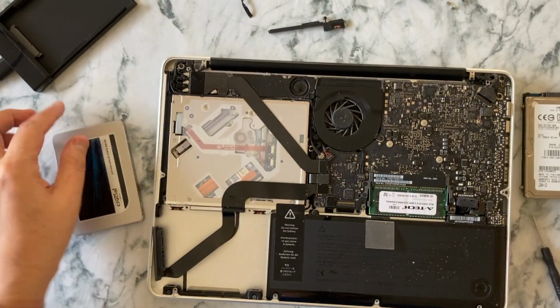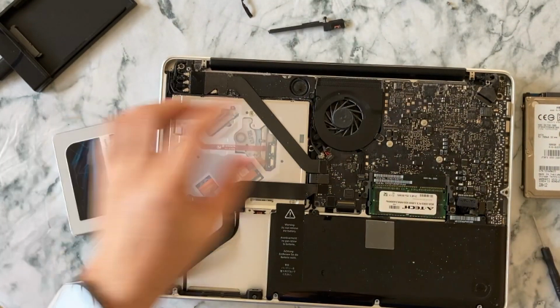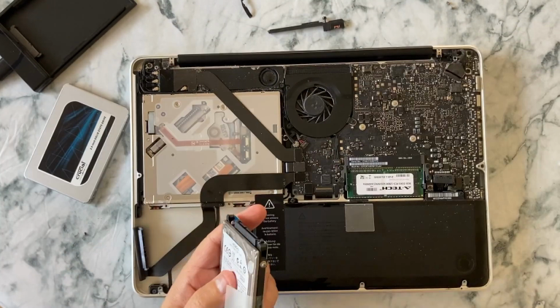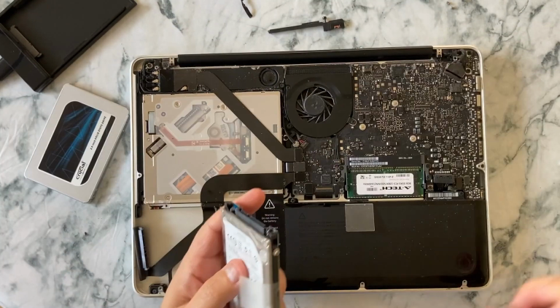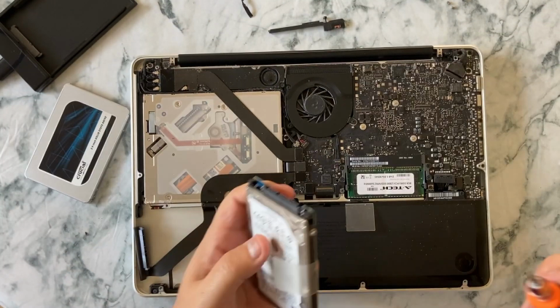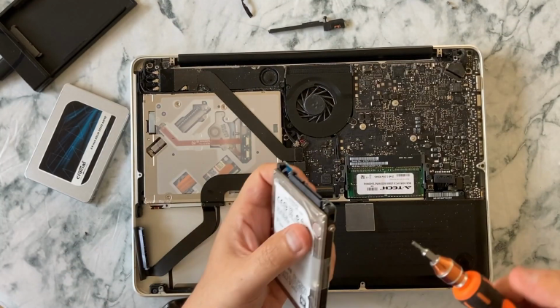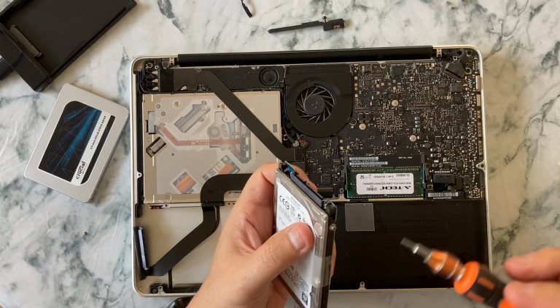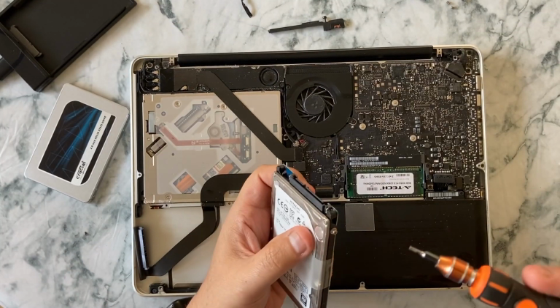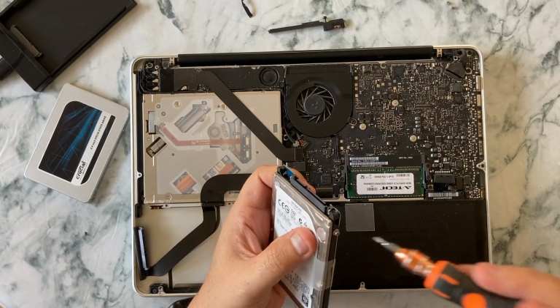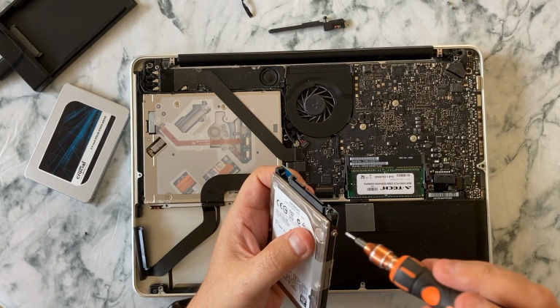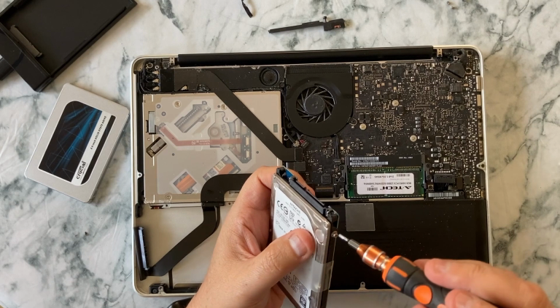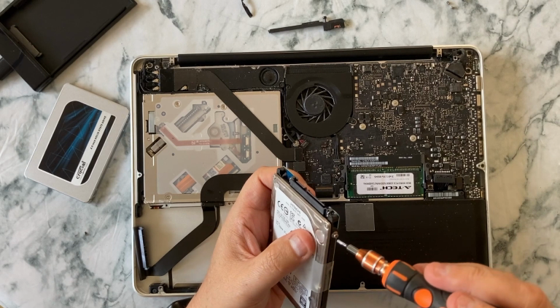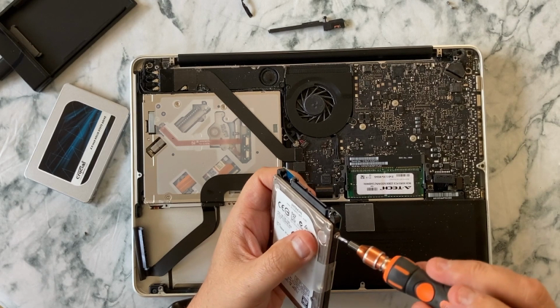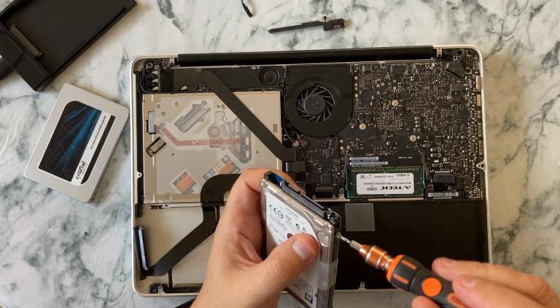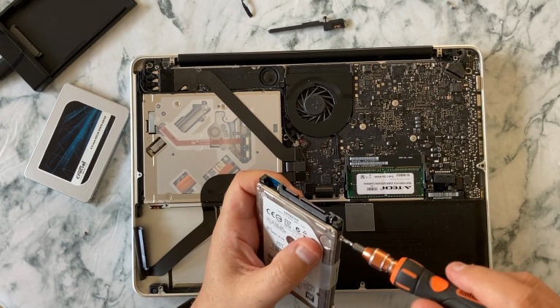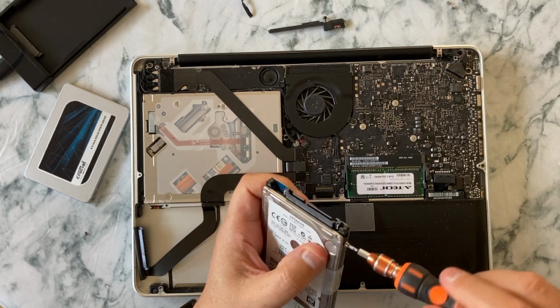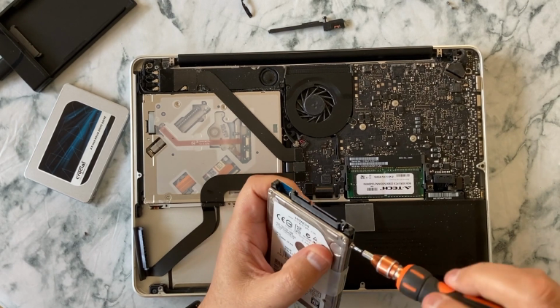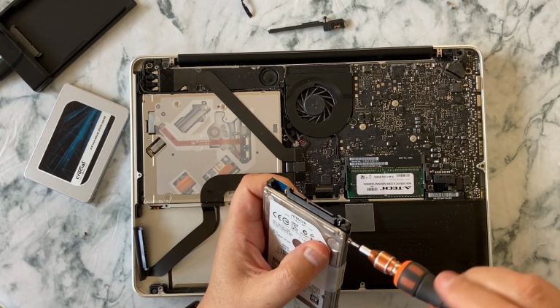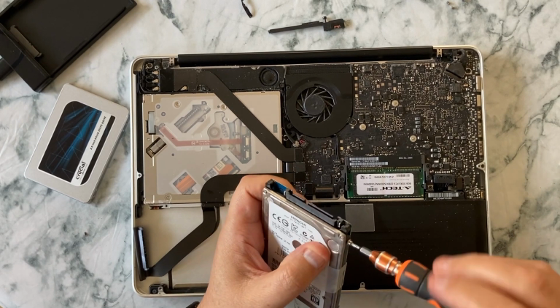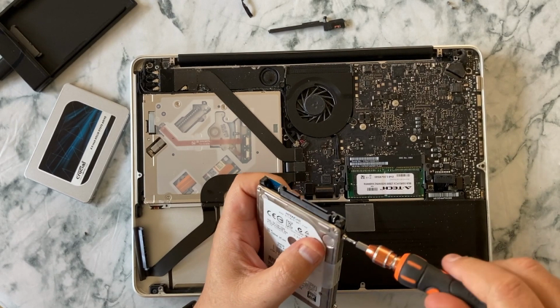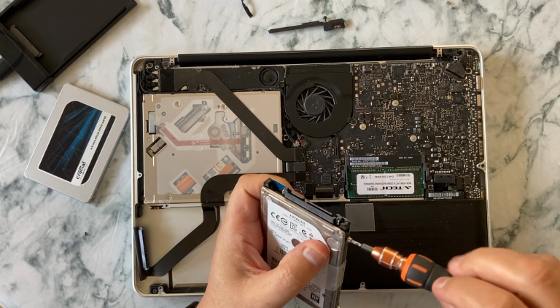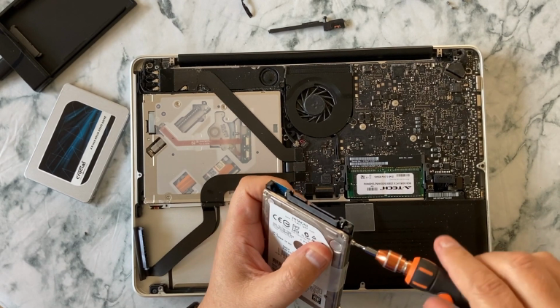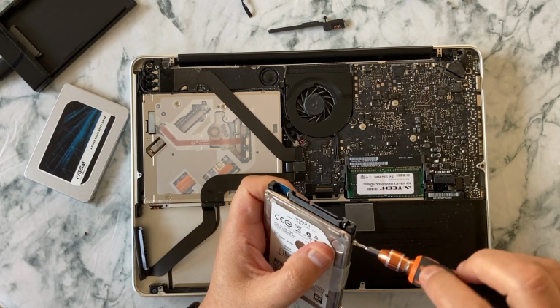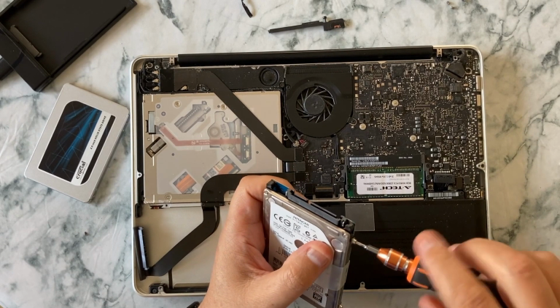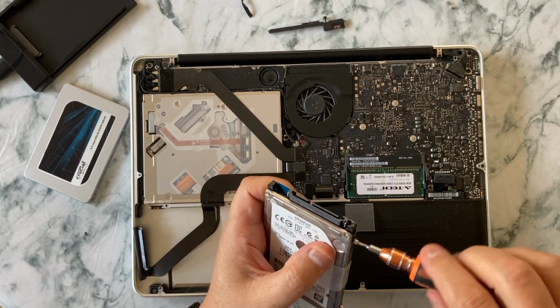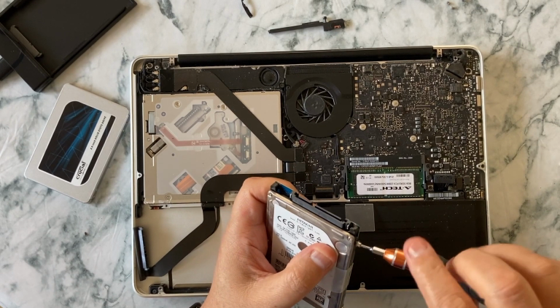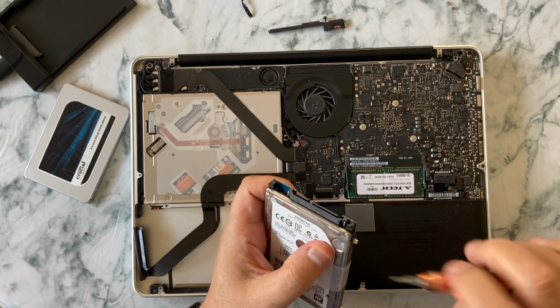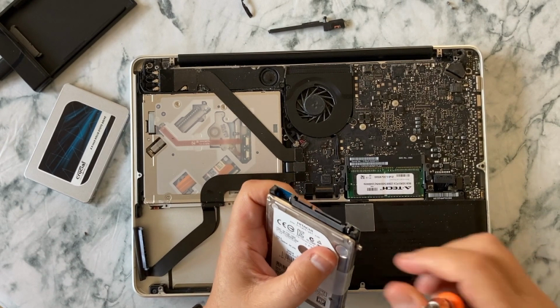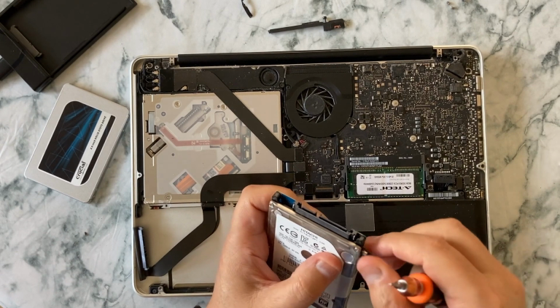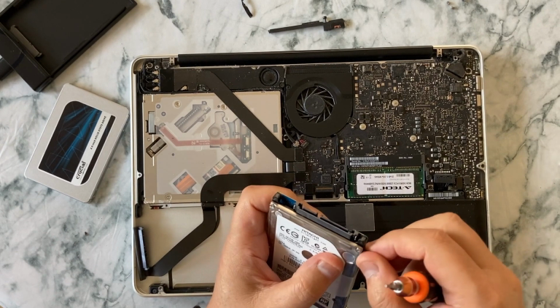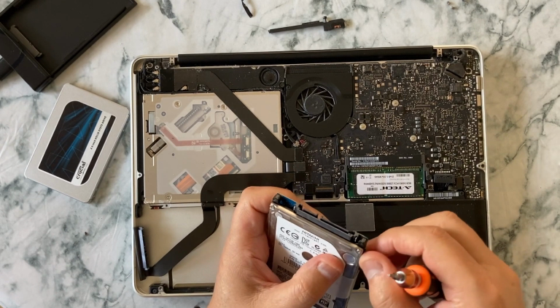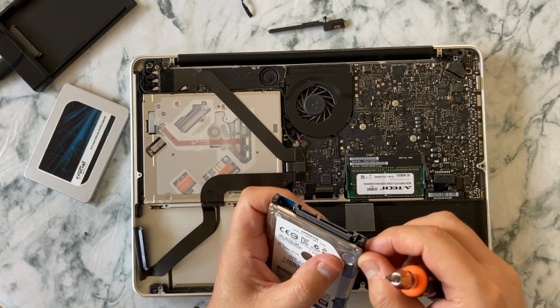We're going to take out these four screws from the hard drive bracket.